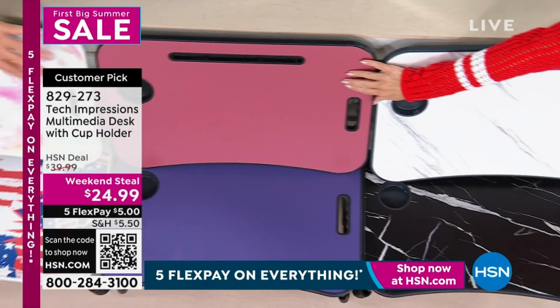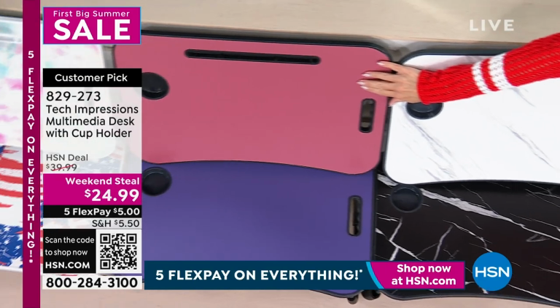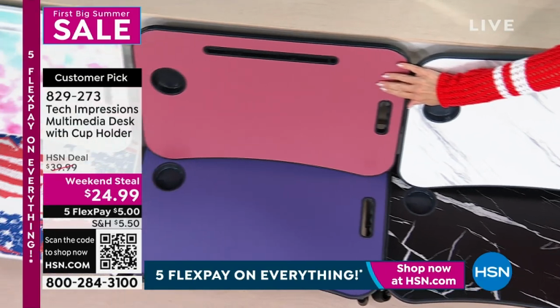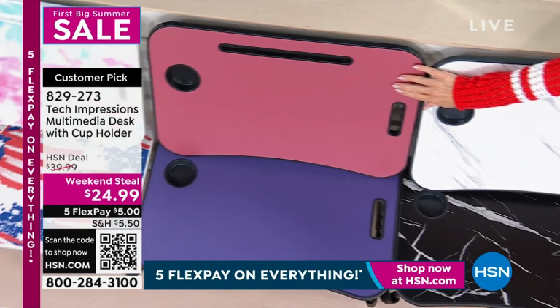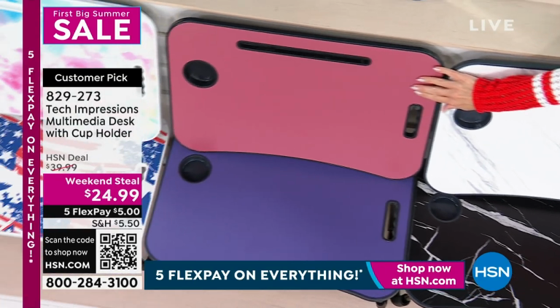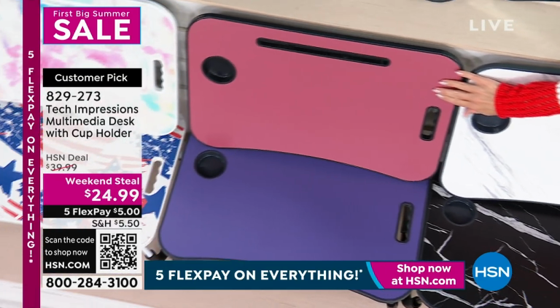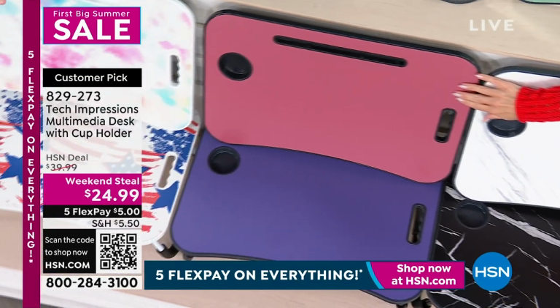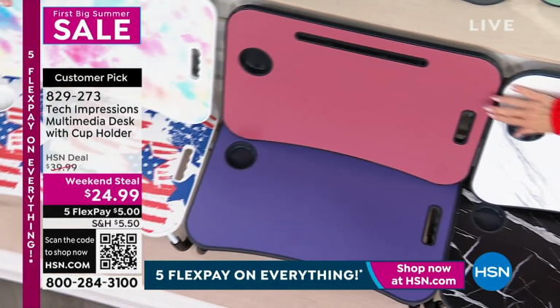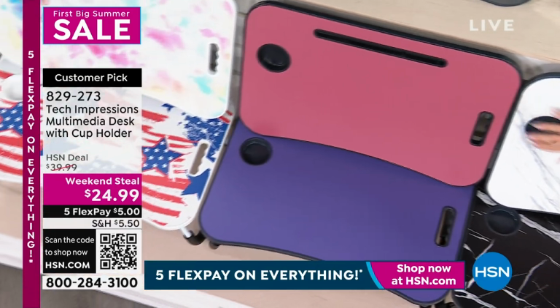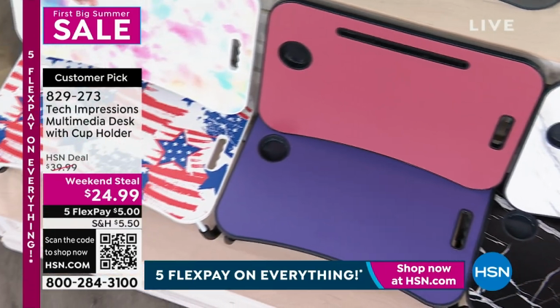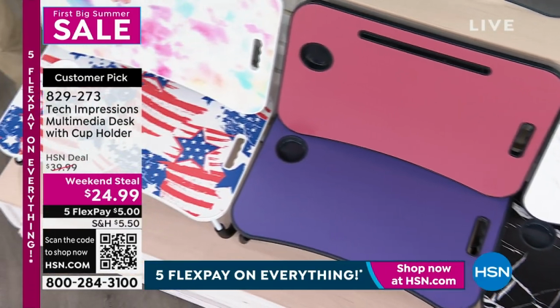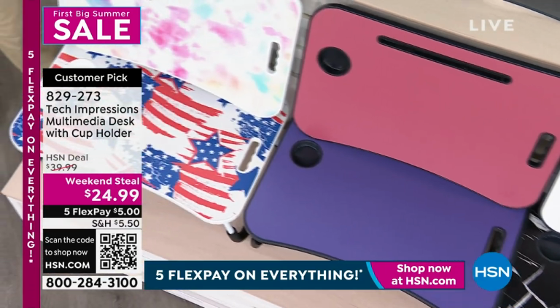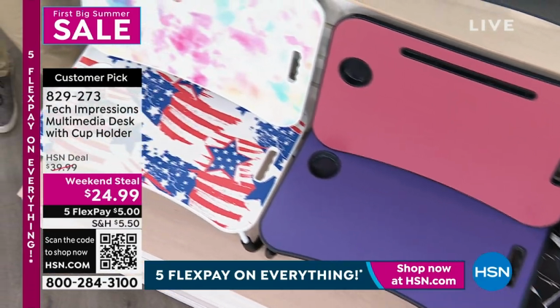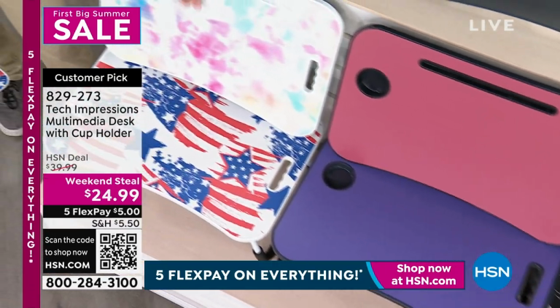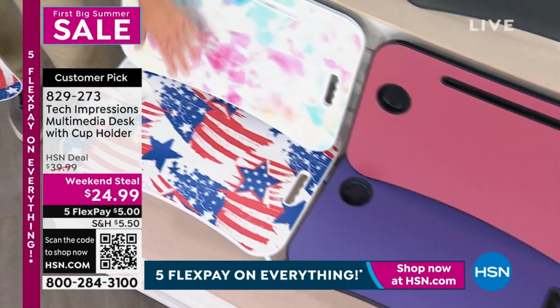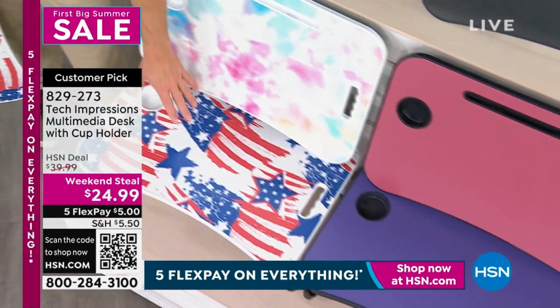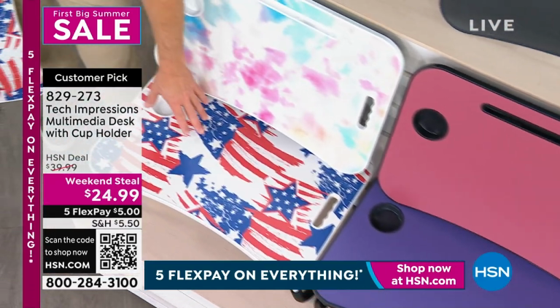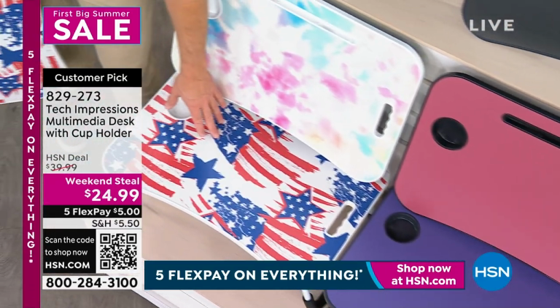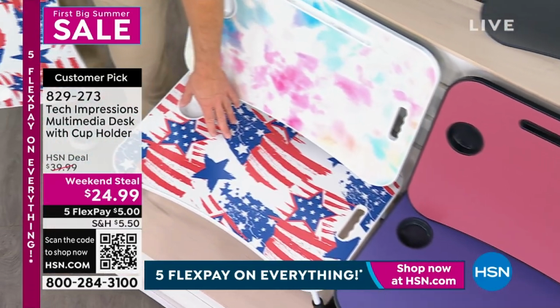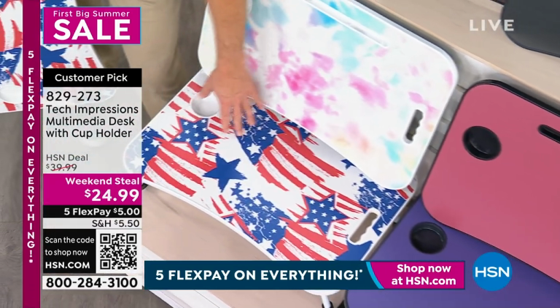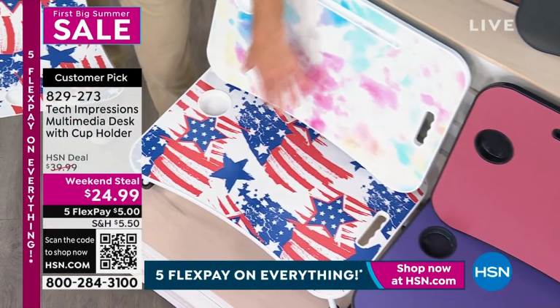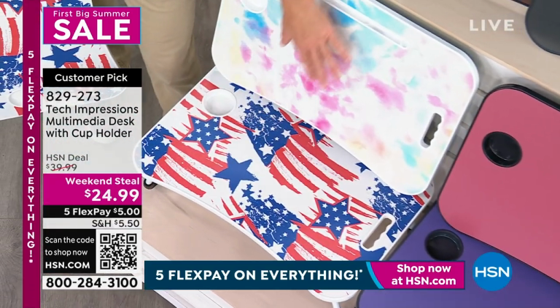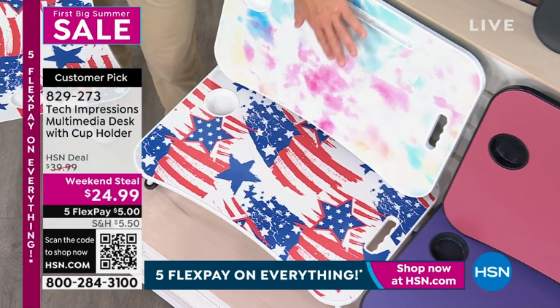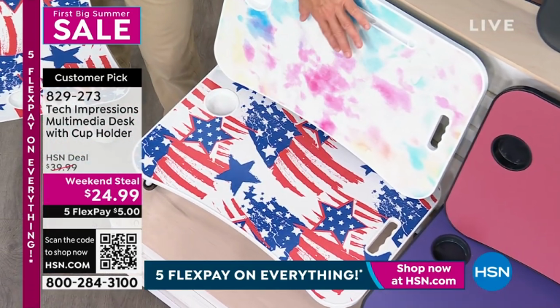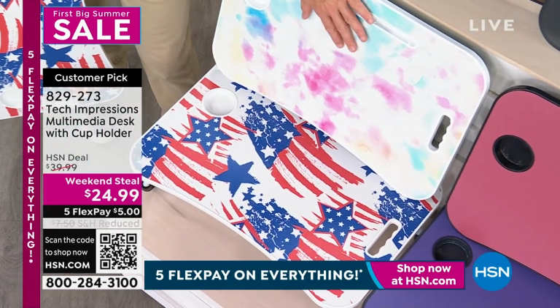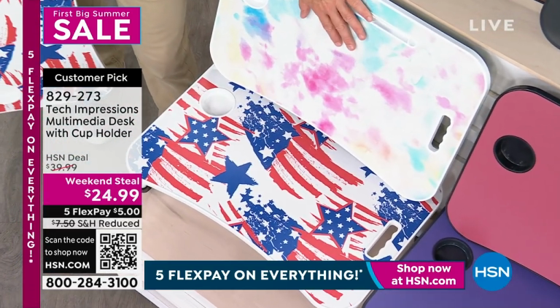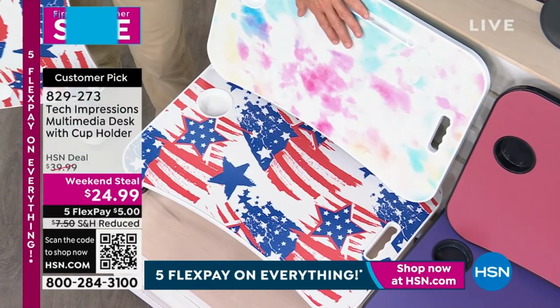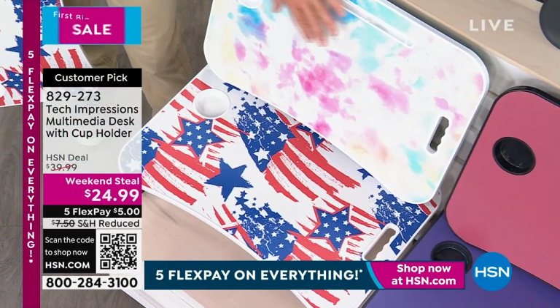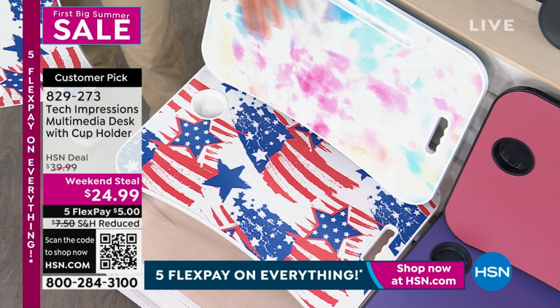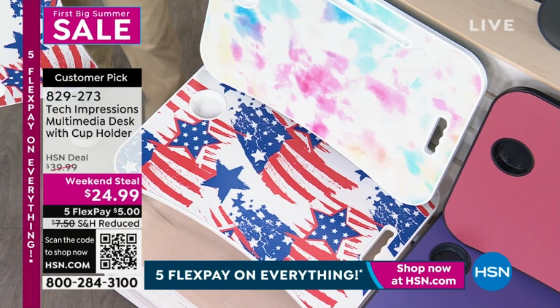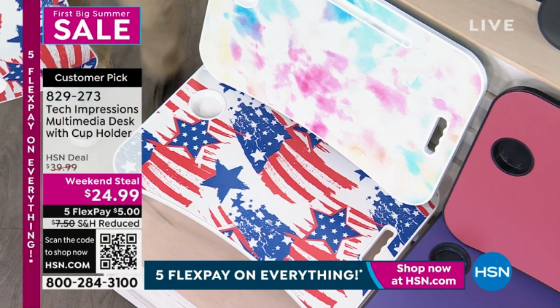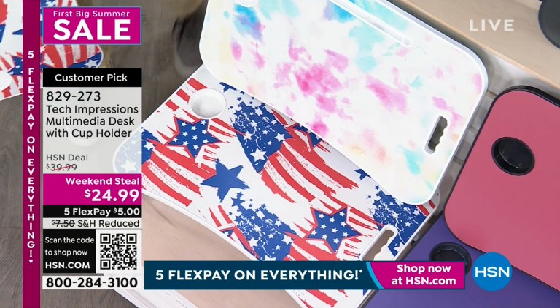And then we have our peri, which again is the college kid color. You have your American flag, you have a tie-dye option — I love the tie-dye.